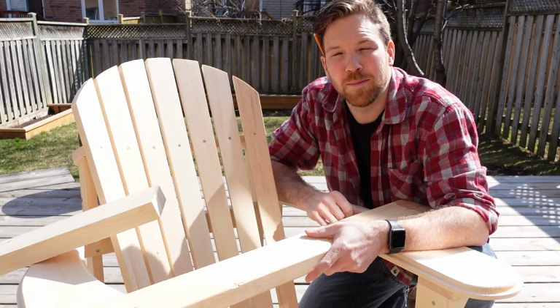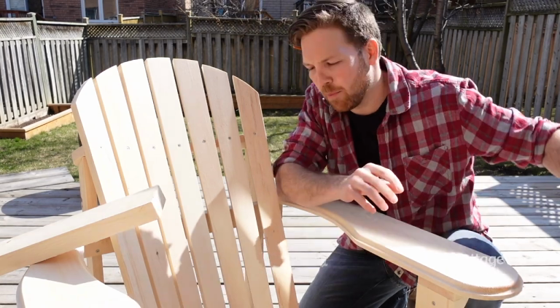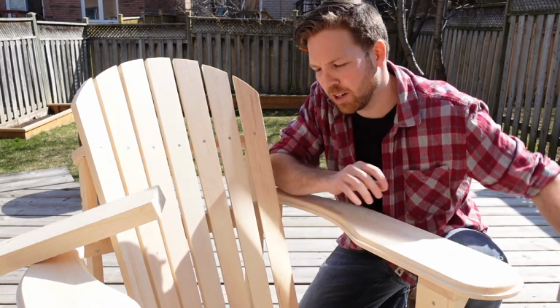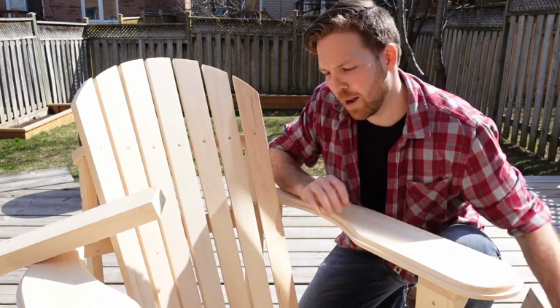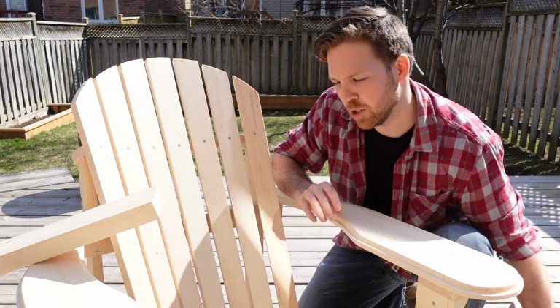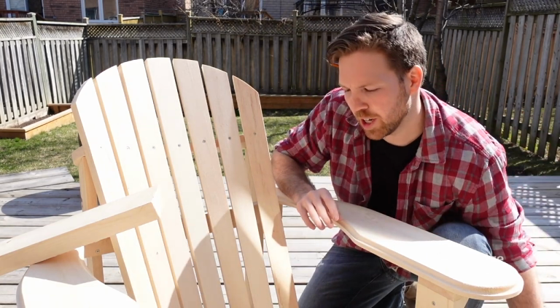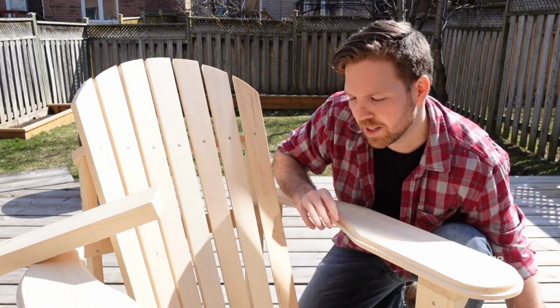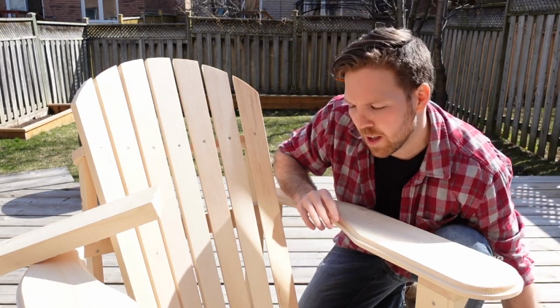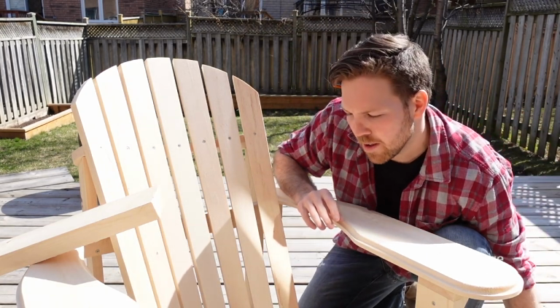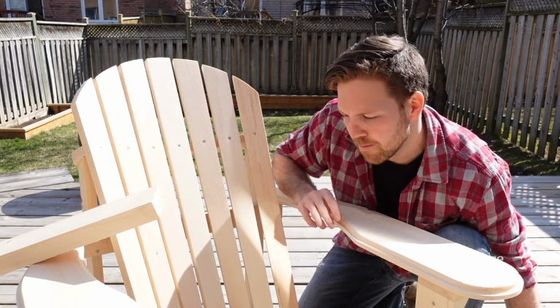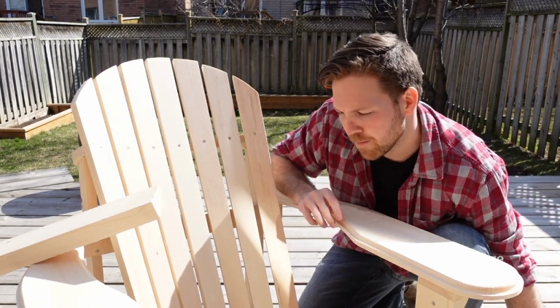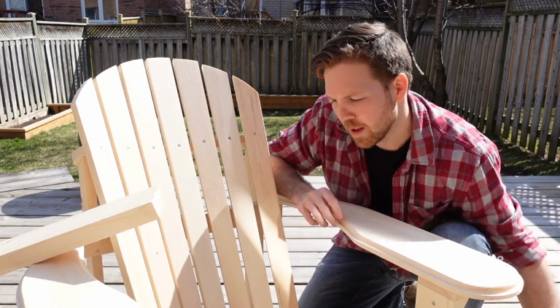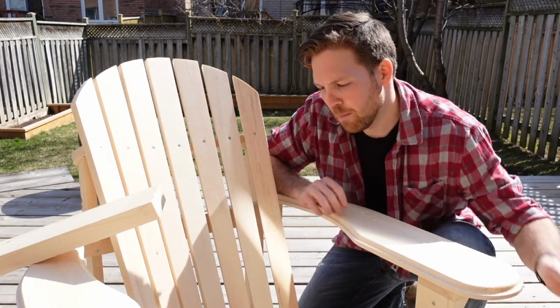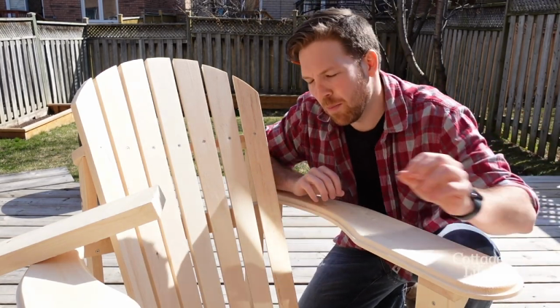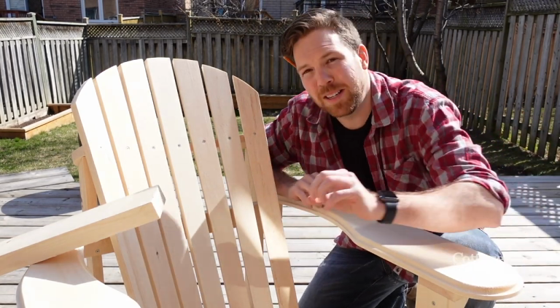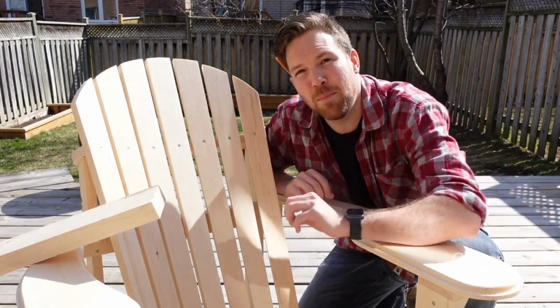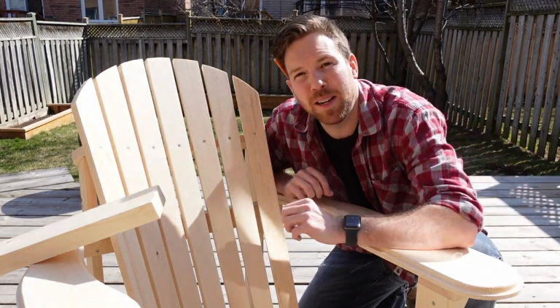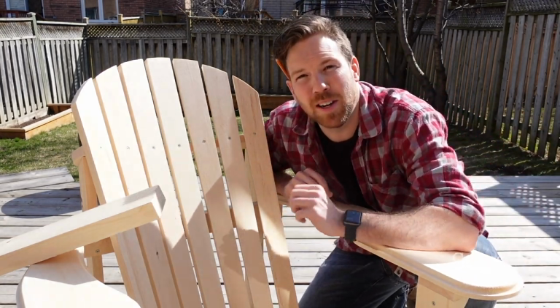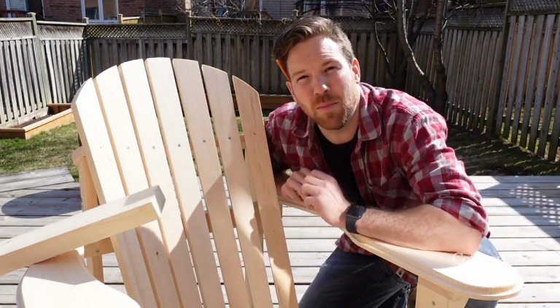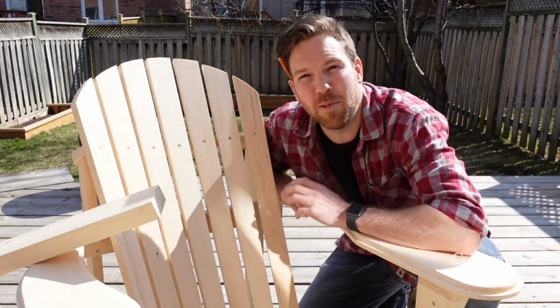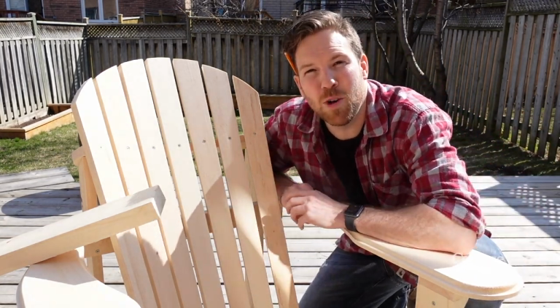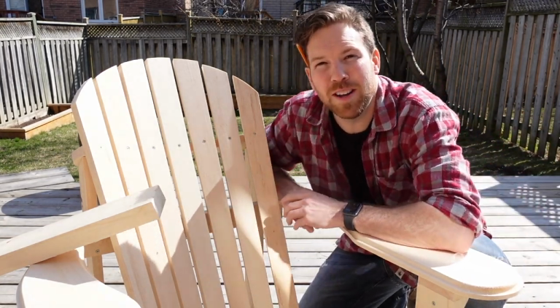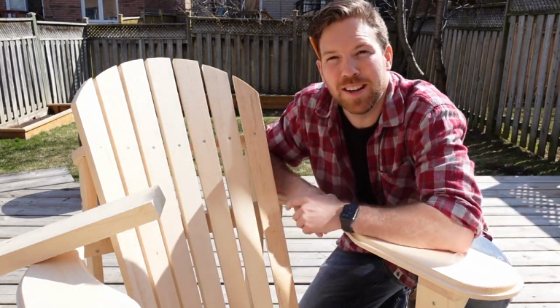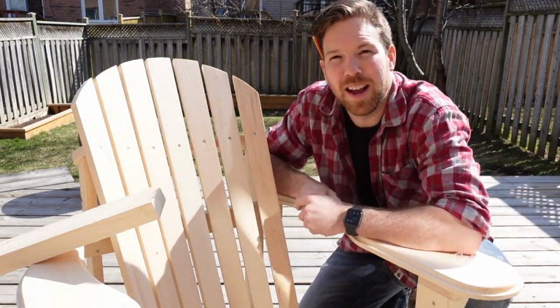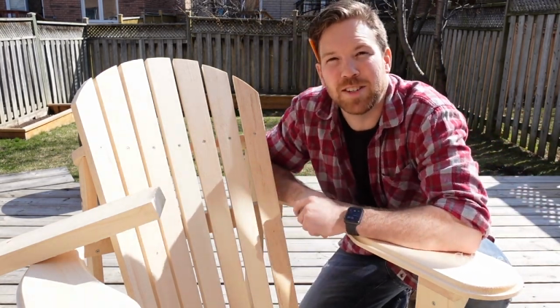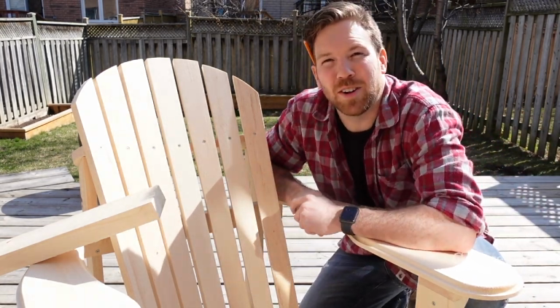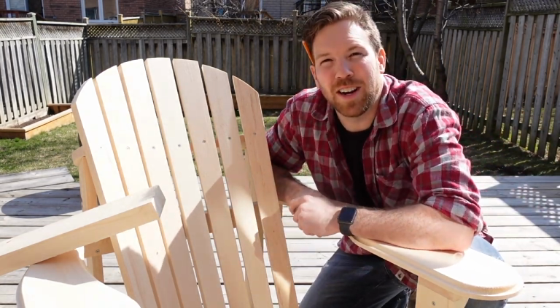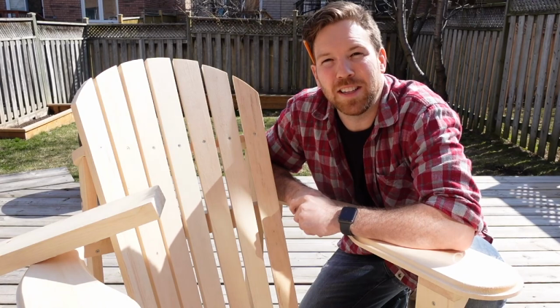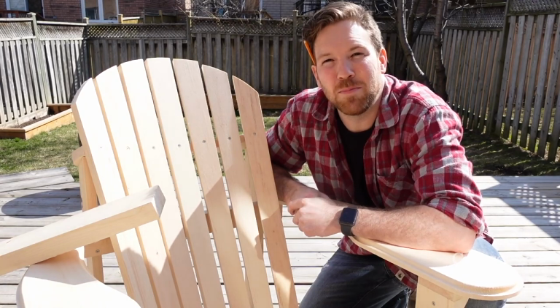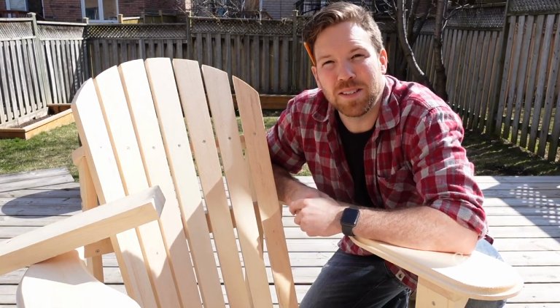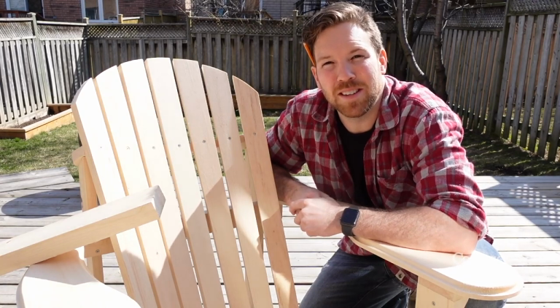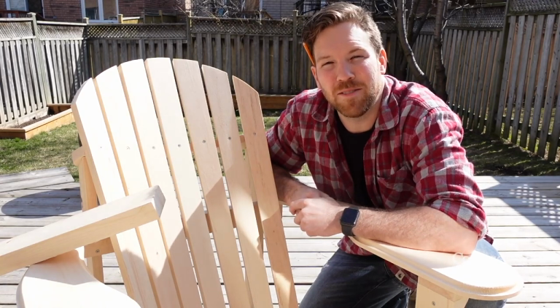I'm gonna grab a jigsaw, put my template down on my wood, and start cutting these pieces out.